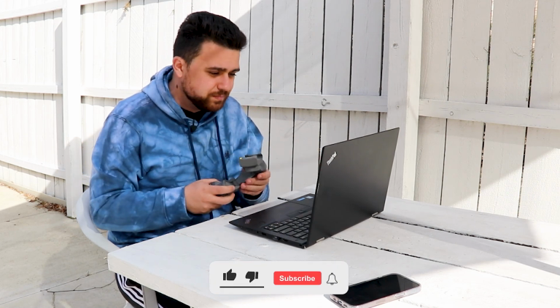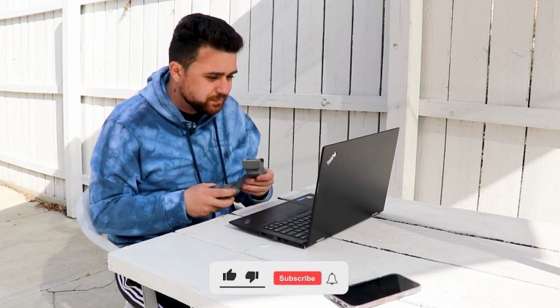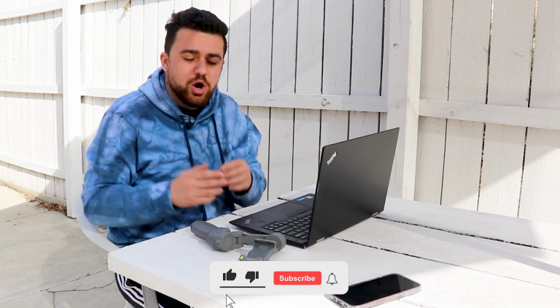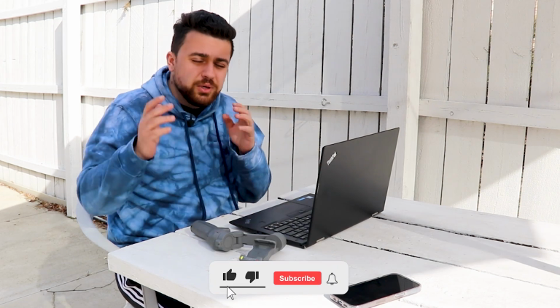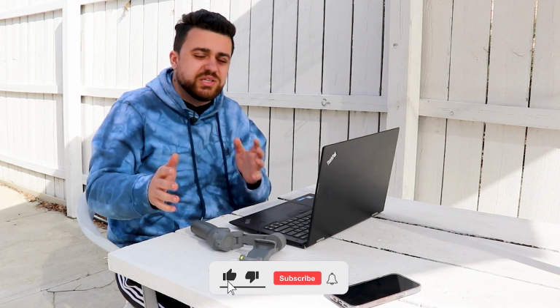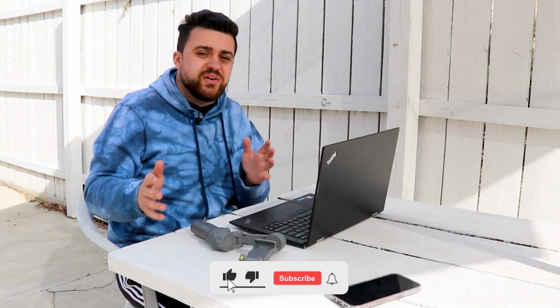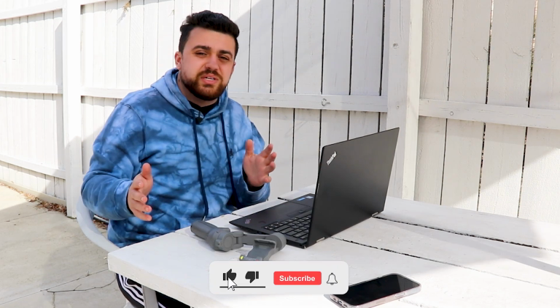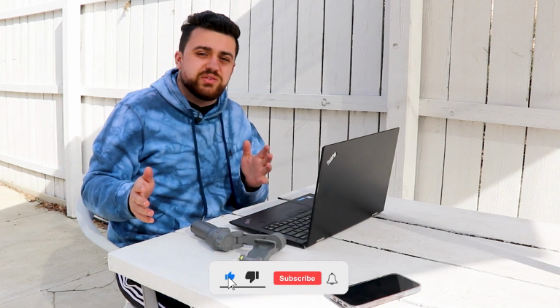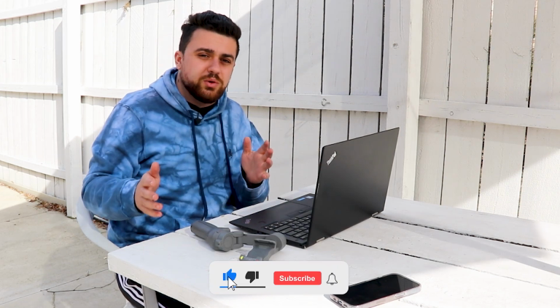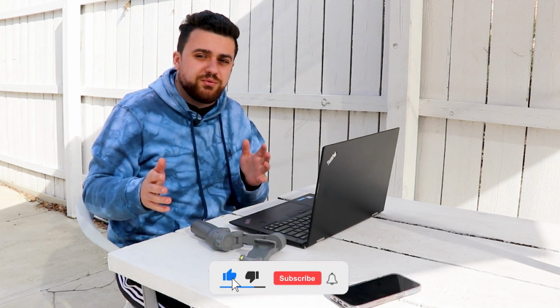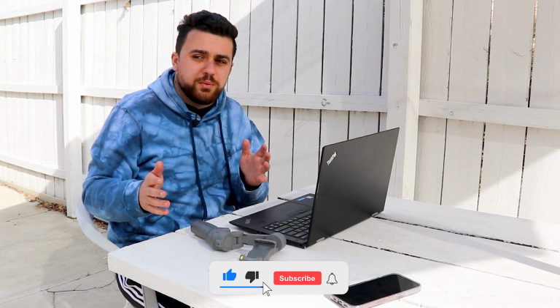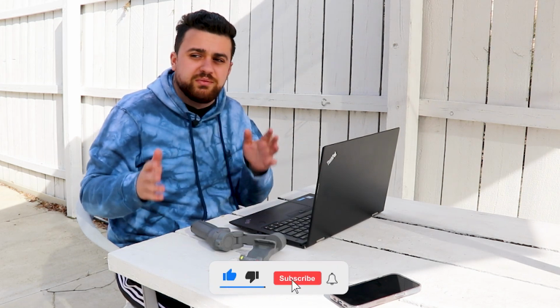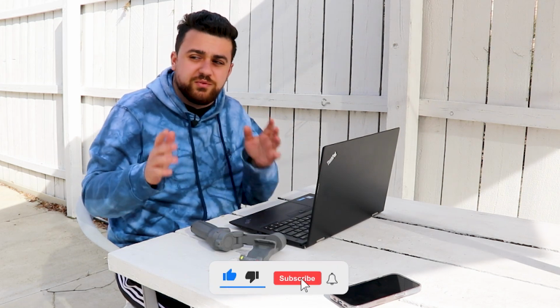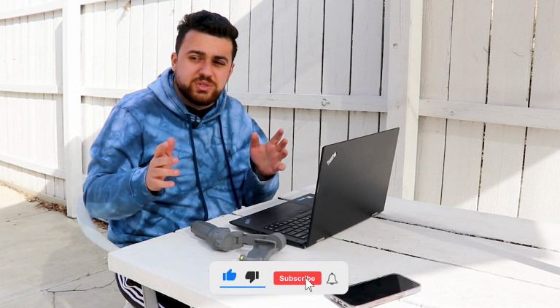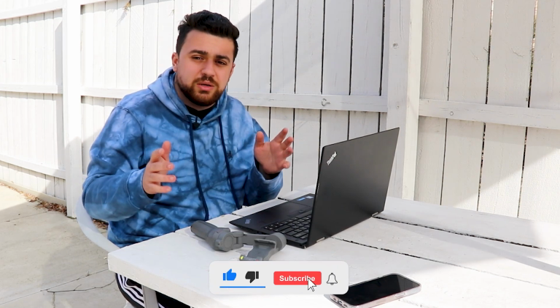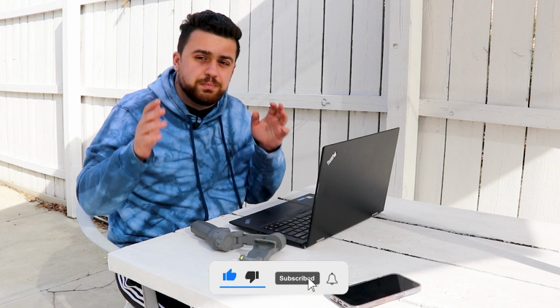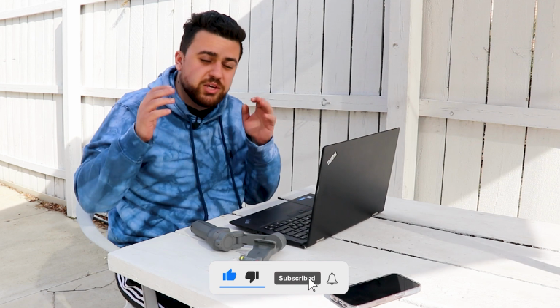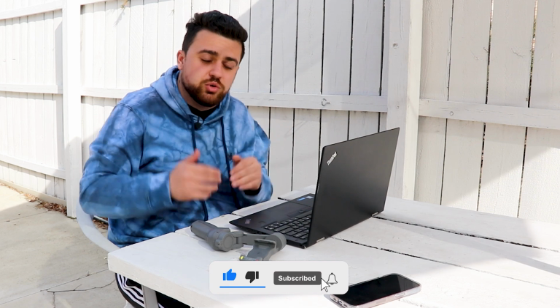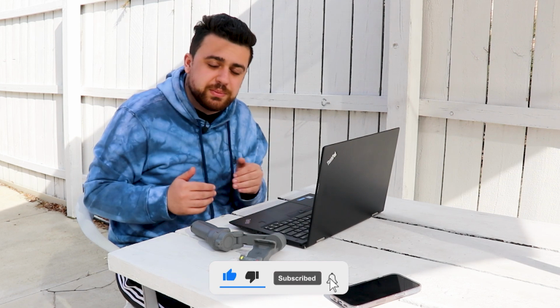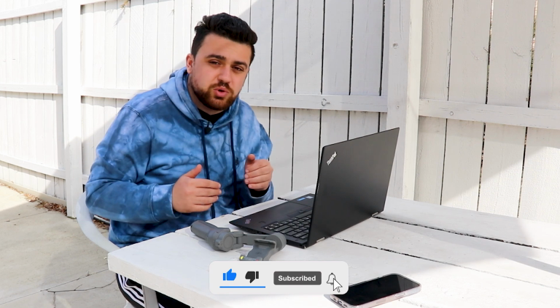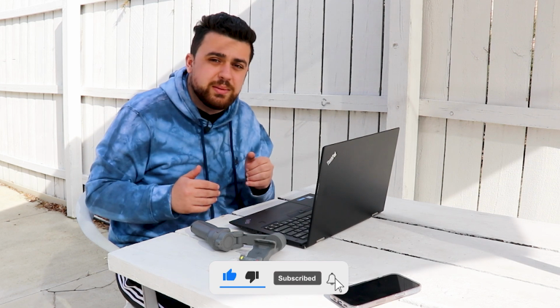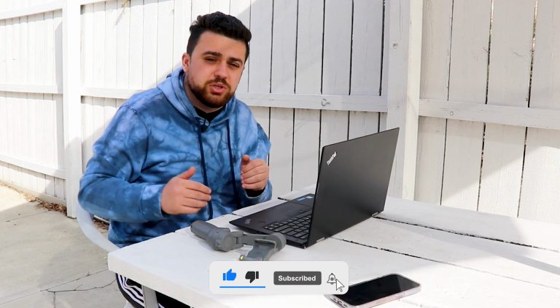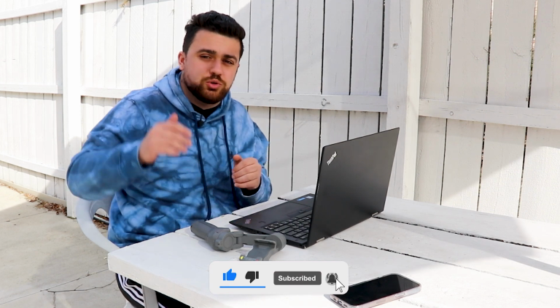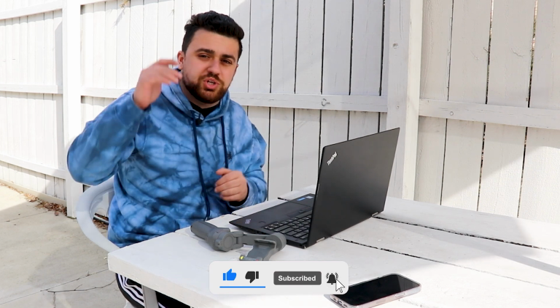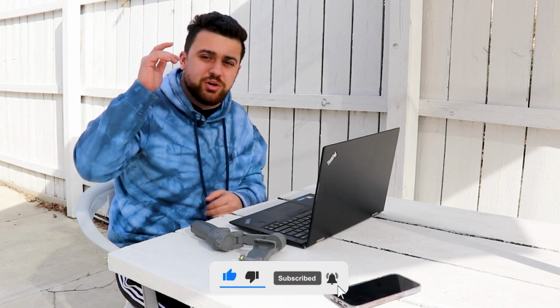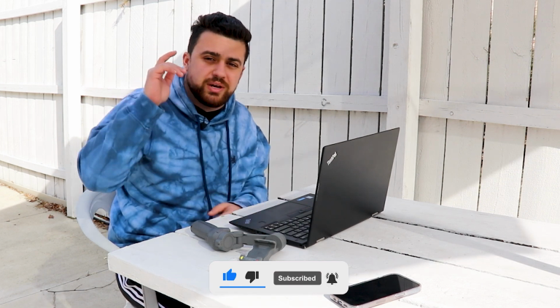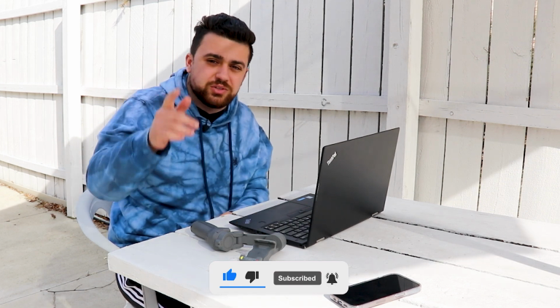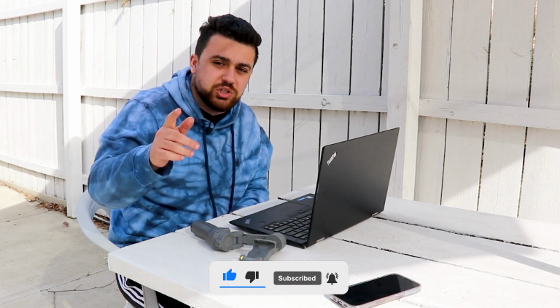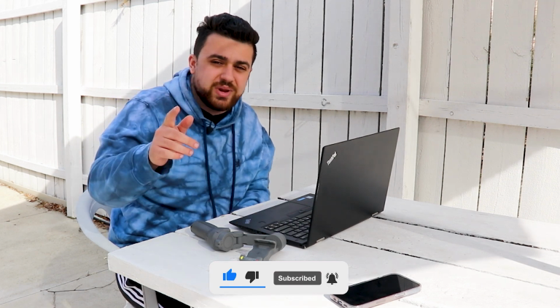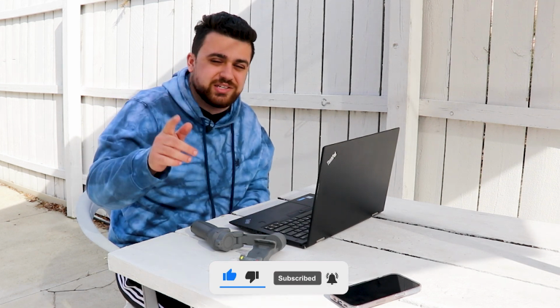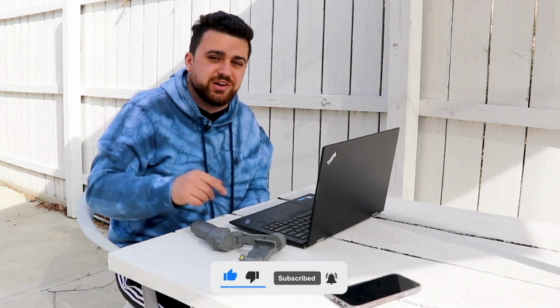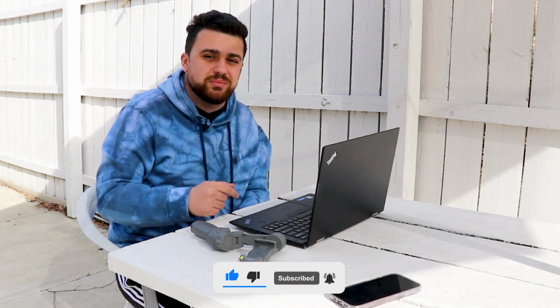I hope you guys found today's video informative. If you did, make sure you subscribe to the YouTube channel and I'll see you next time.